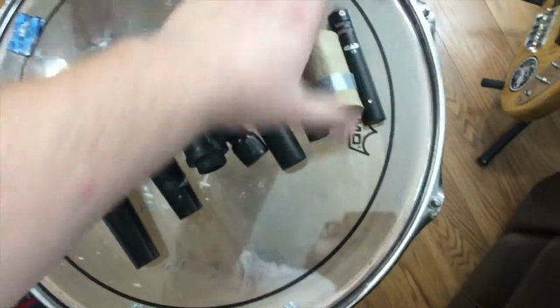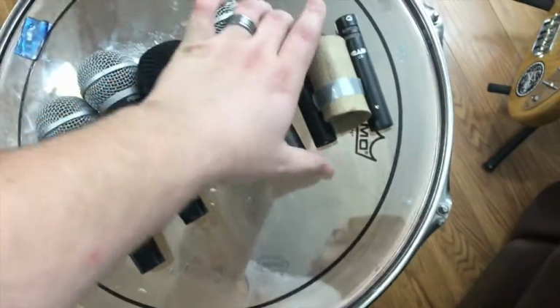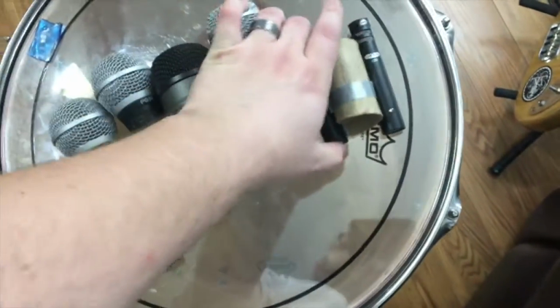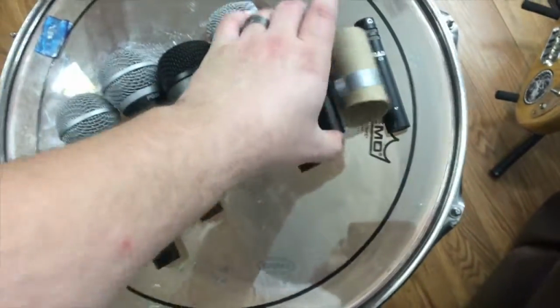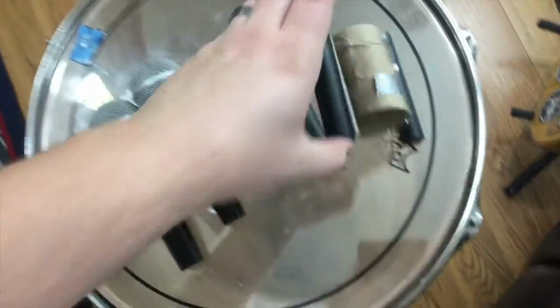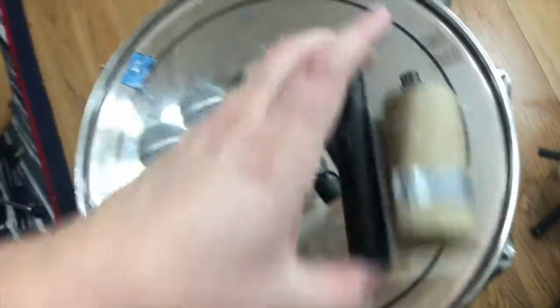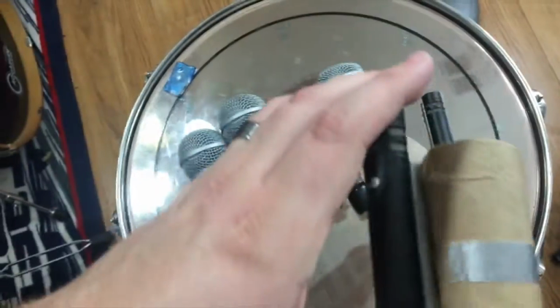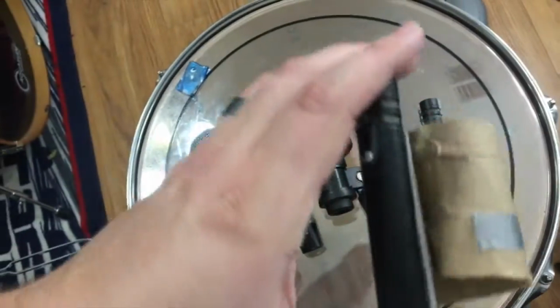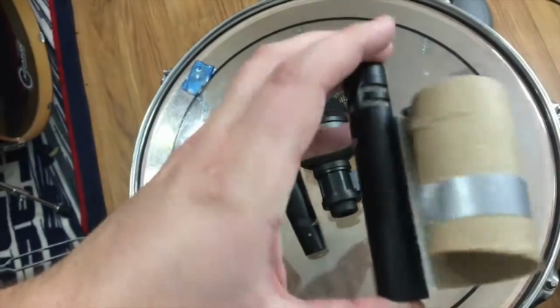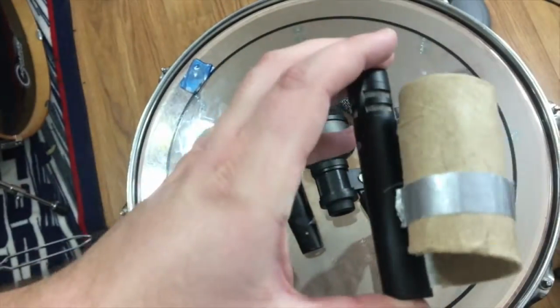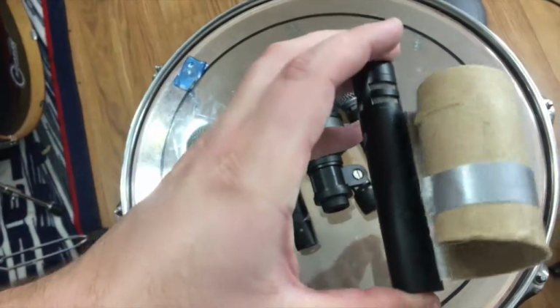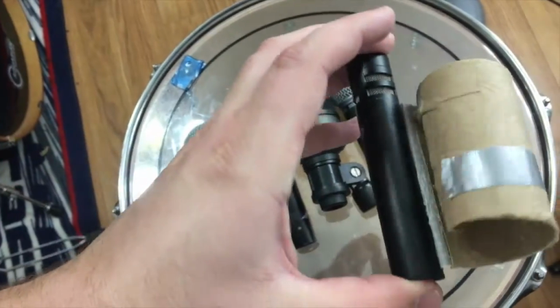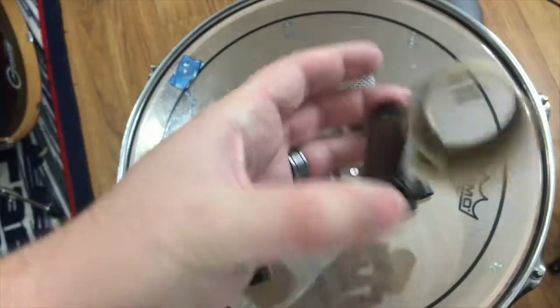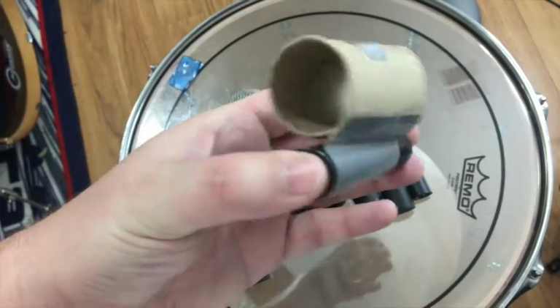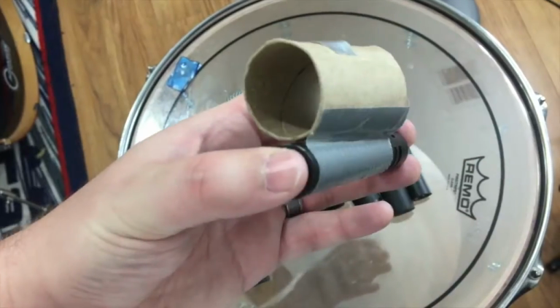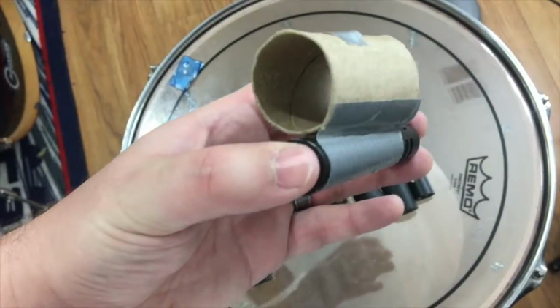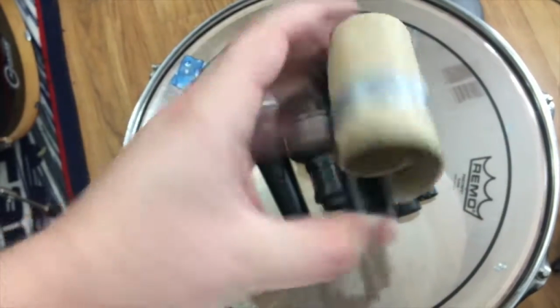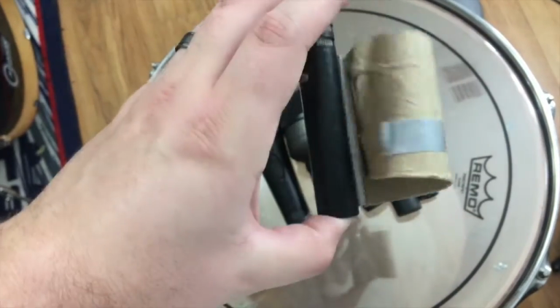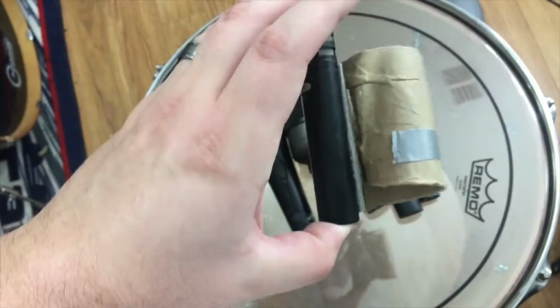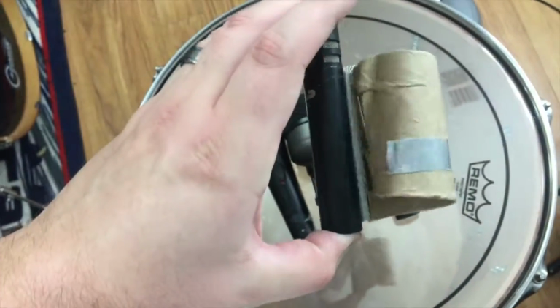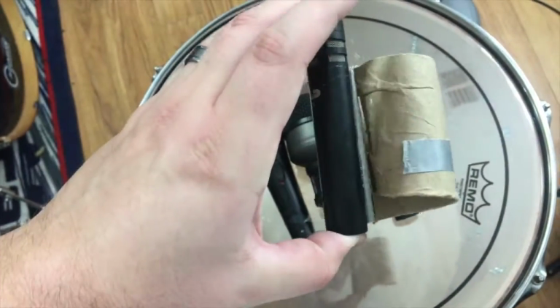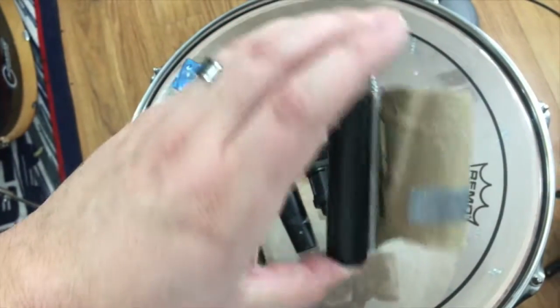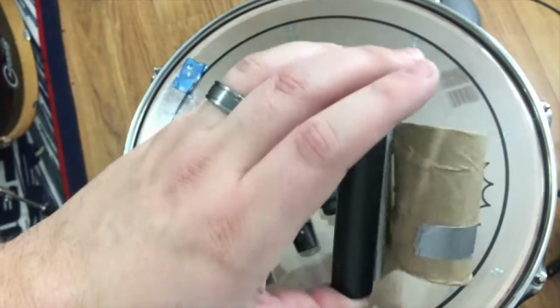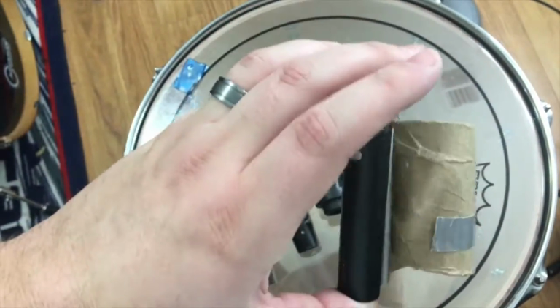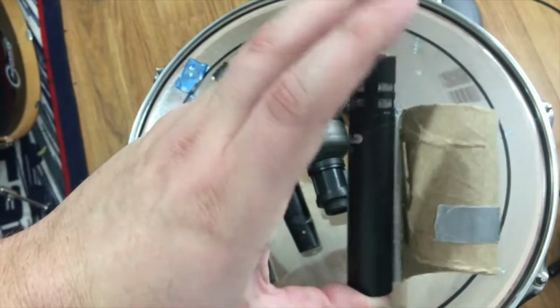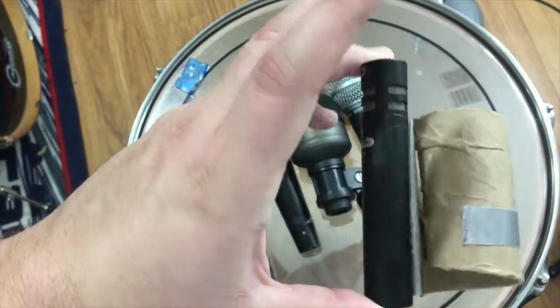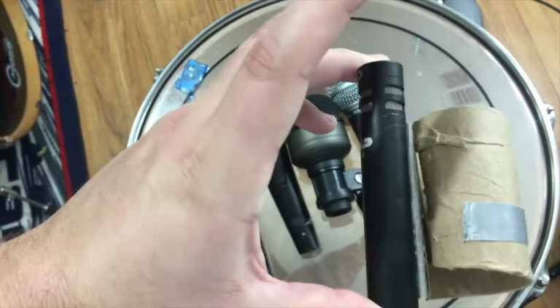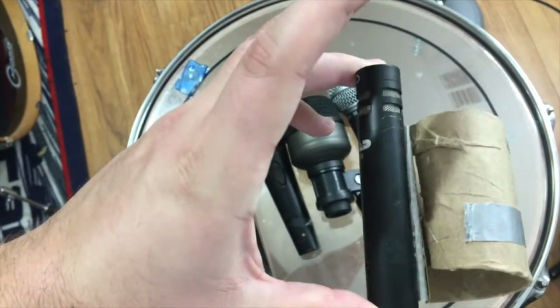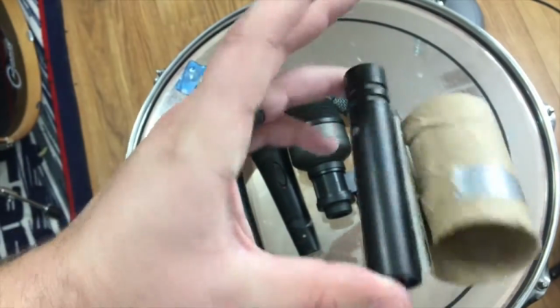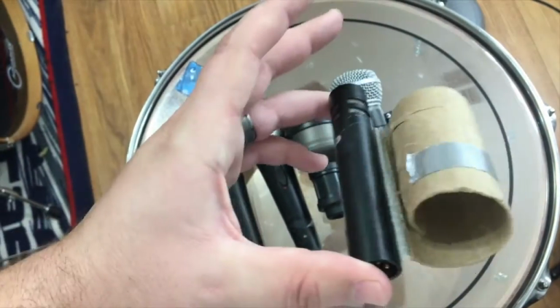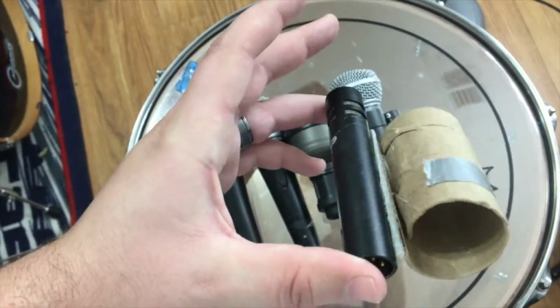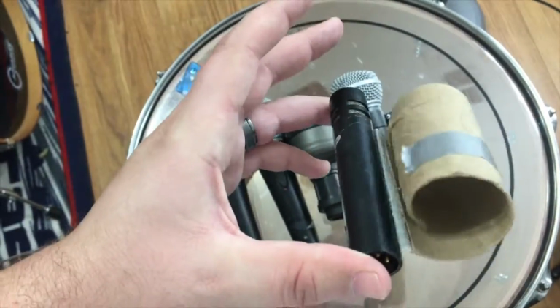One of the overhead mics requires a toilet paper roll because I'm too lazy to buy a better mic stand.